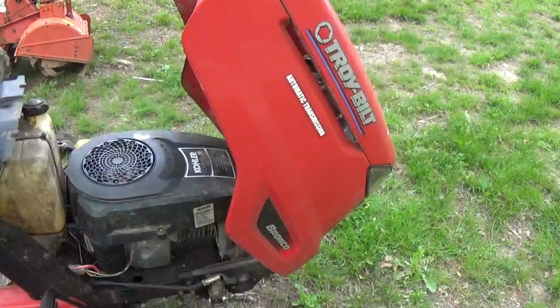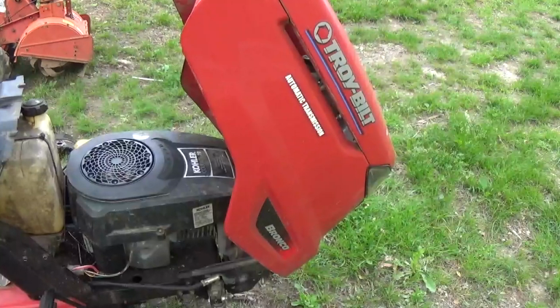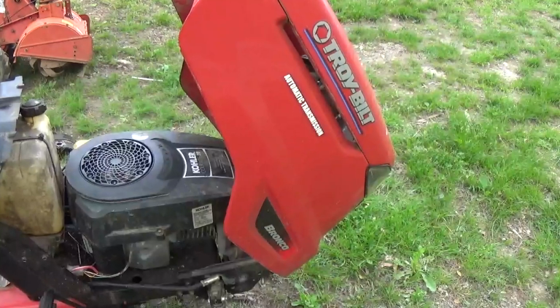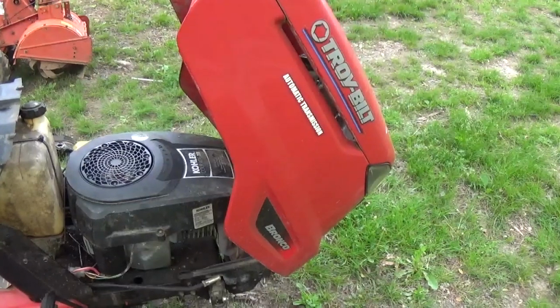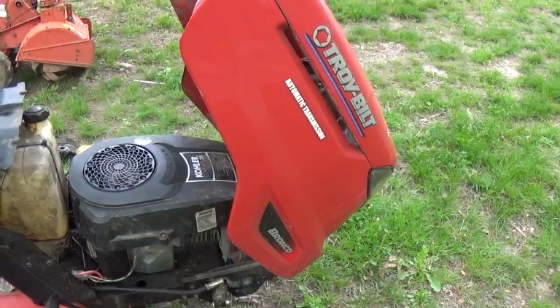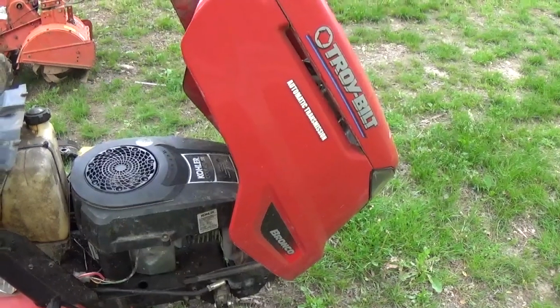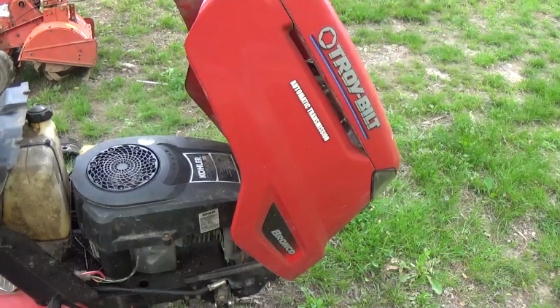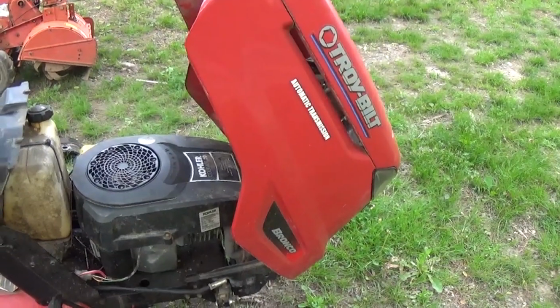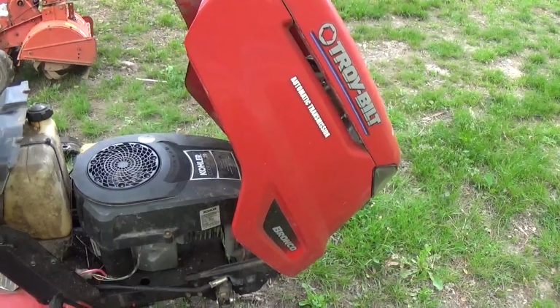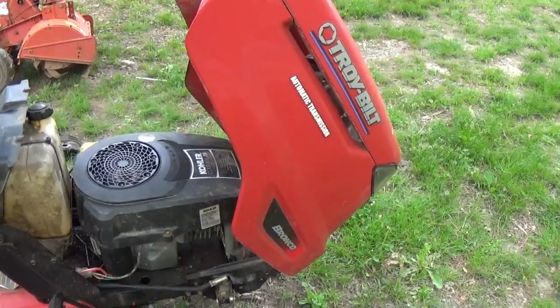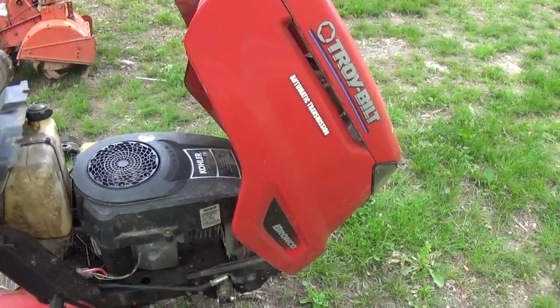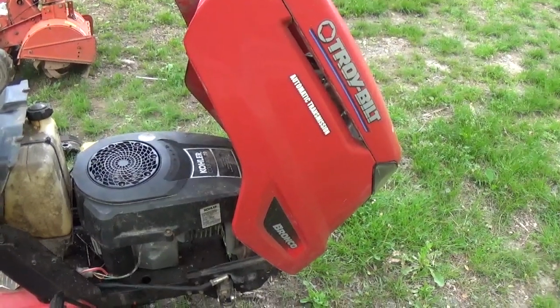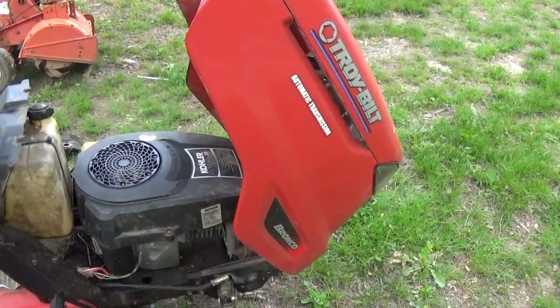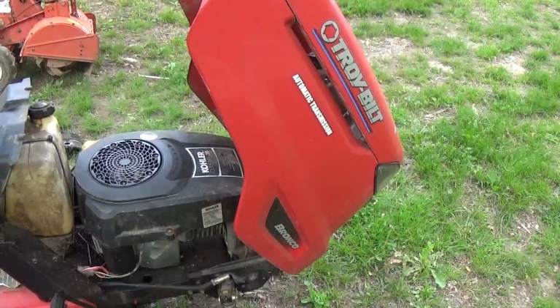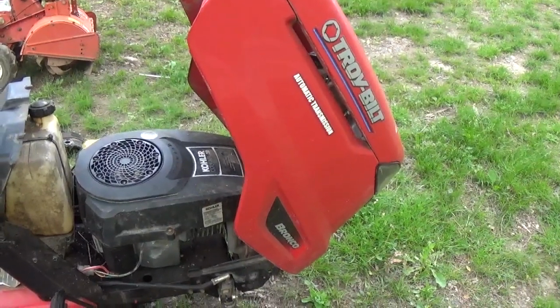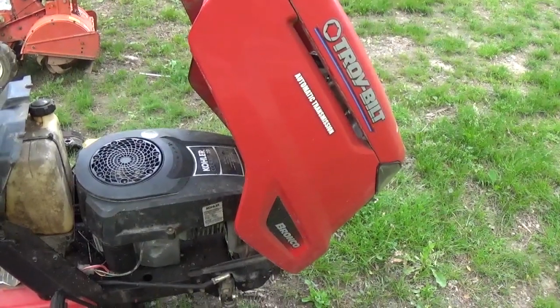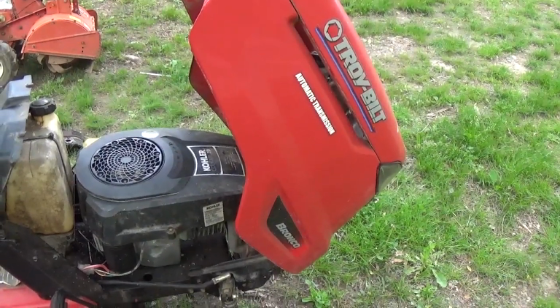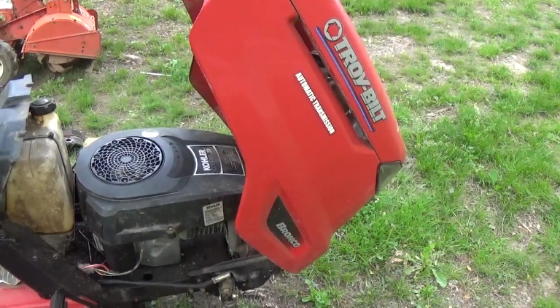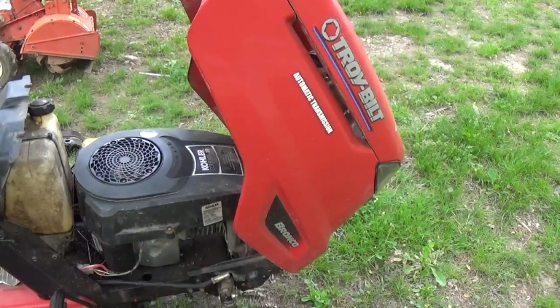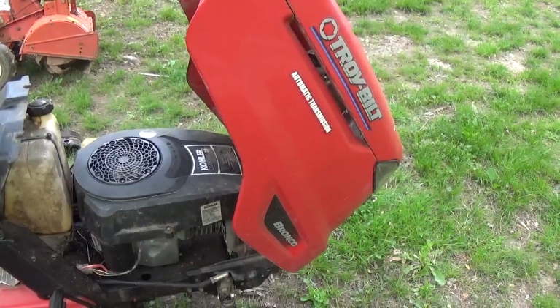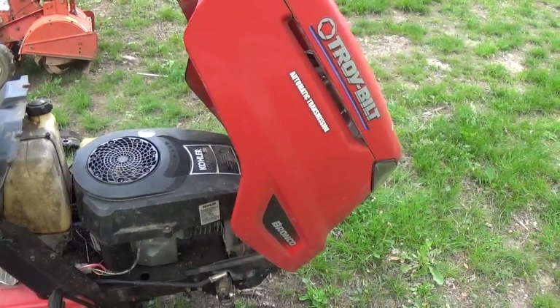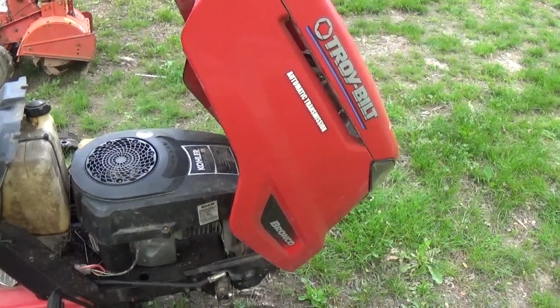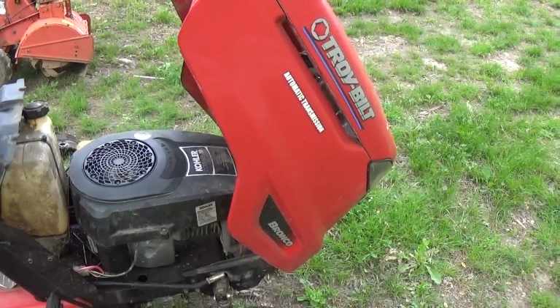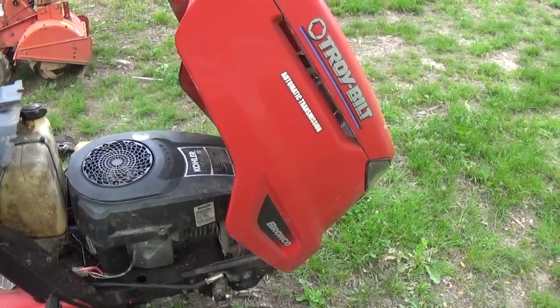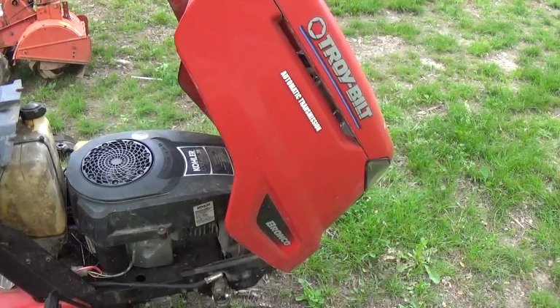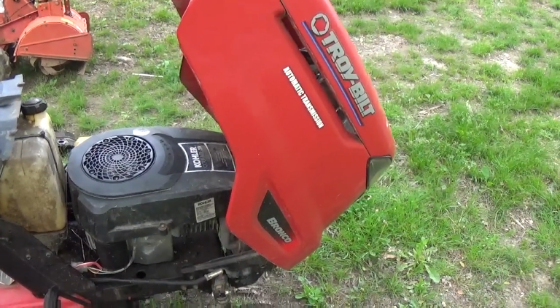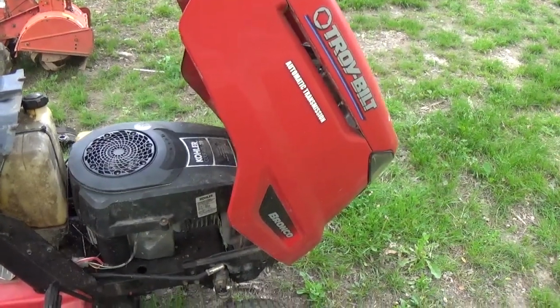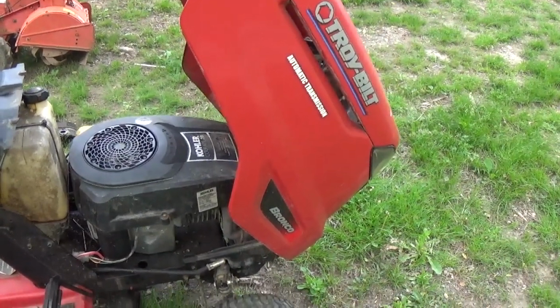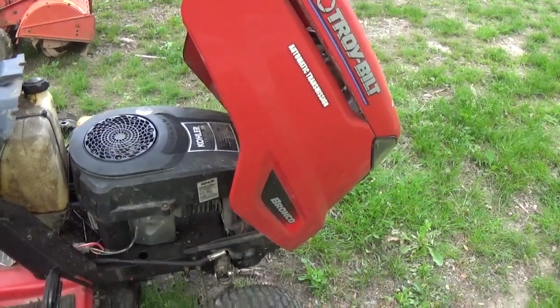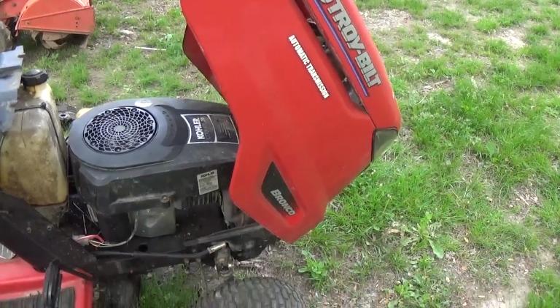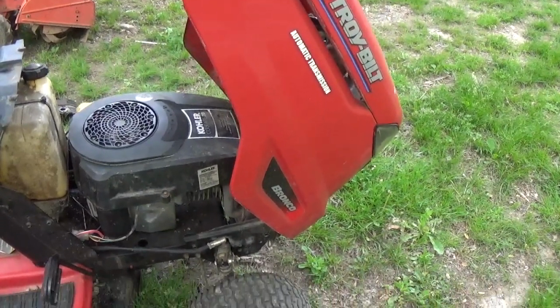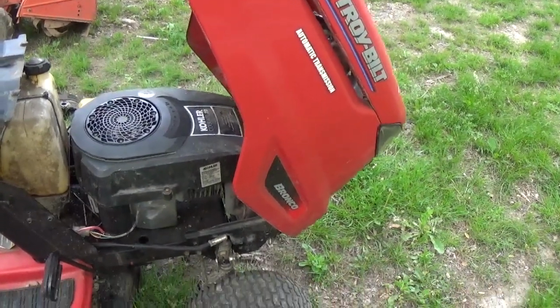Hey YouTube, this is Kevin Bowling at Bowling Small Engine, and today I'm working on a Troy-Bilt Bronco.